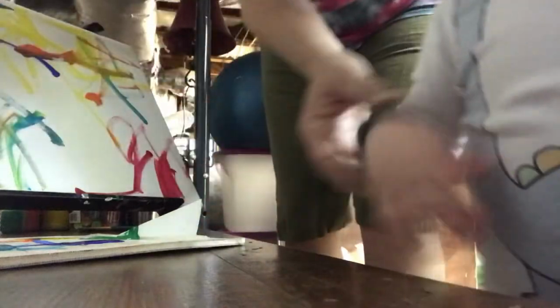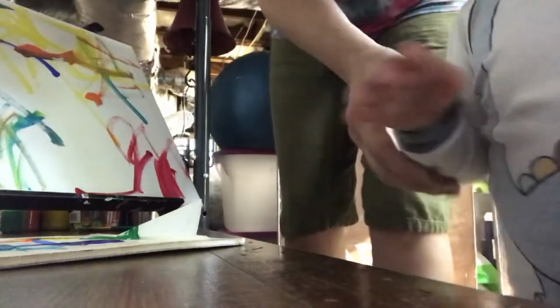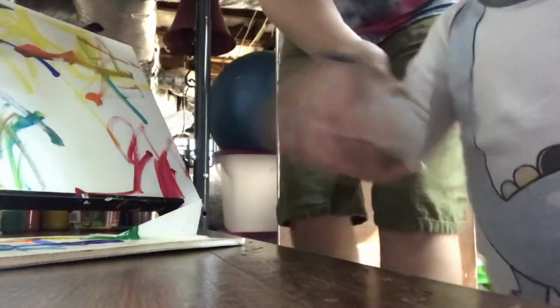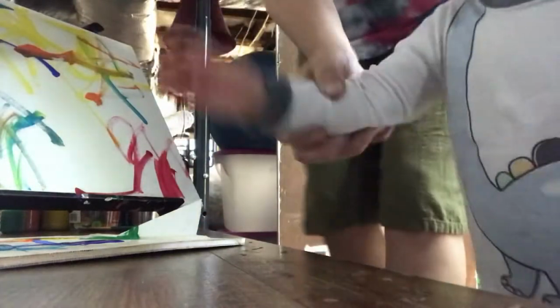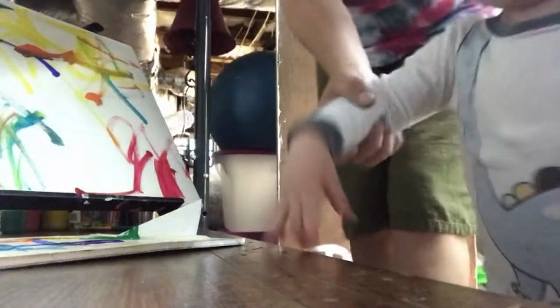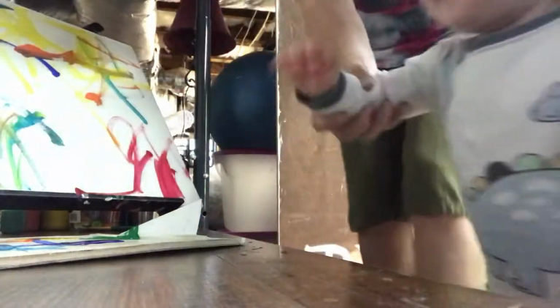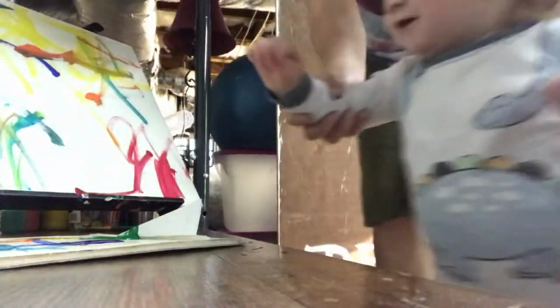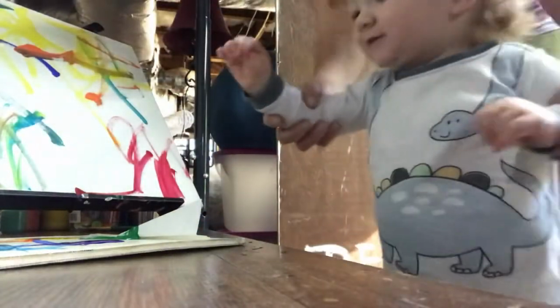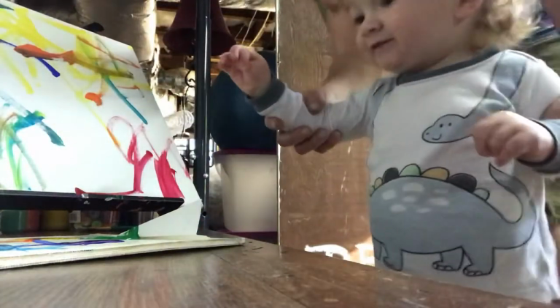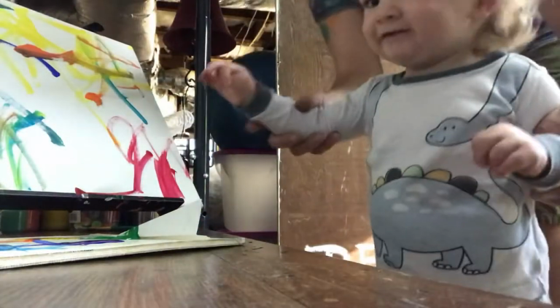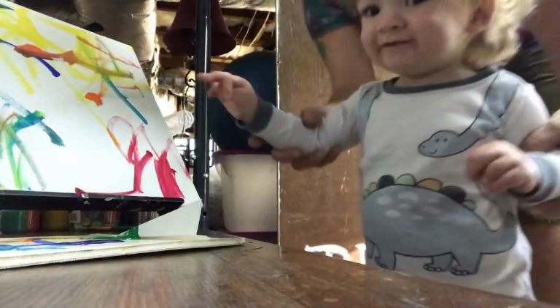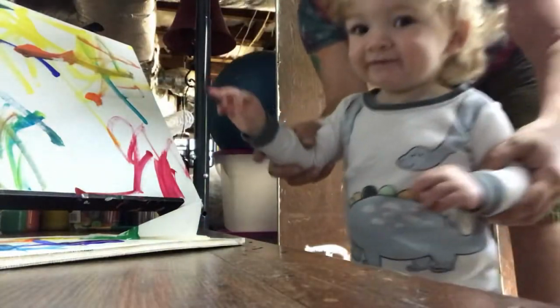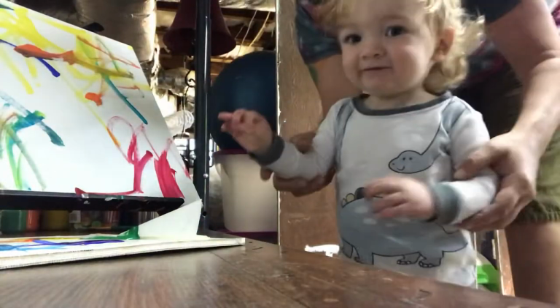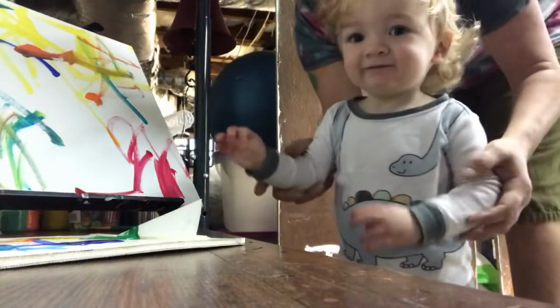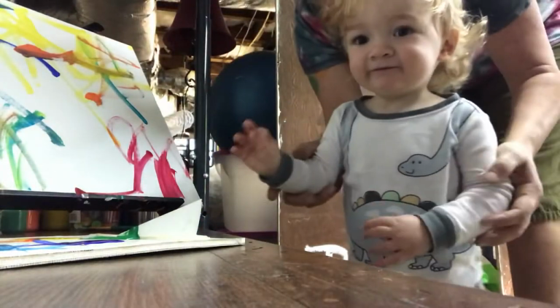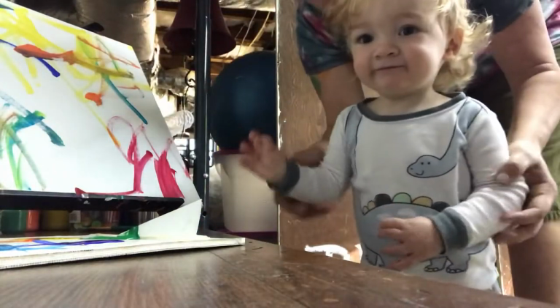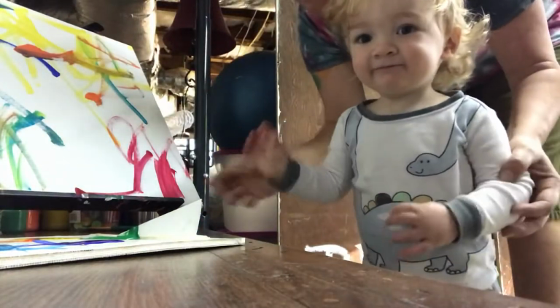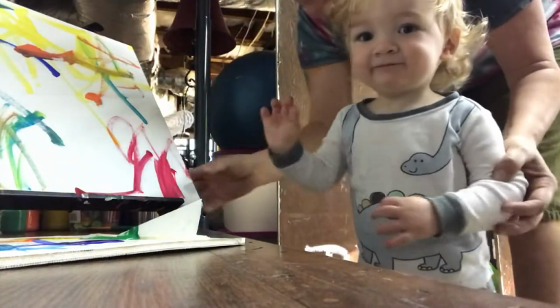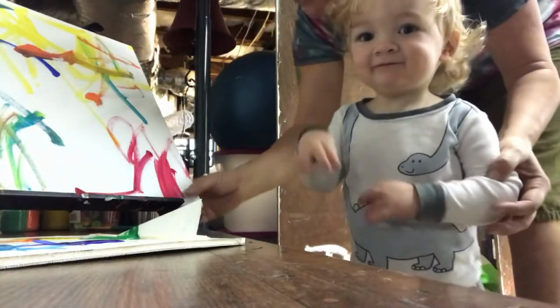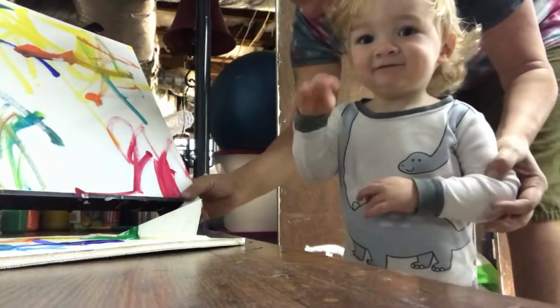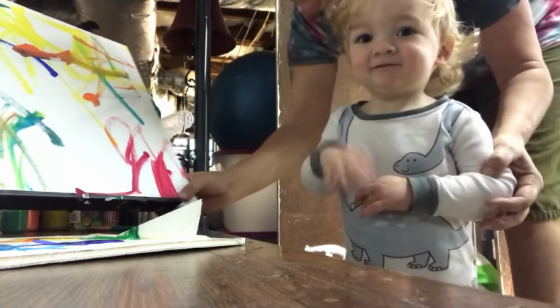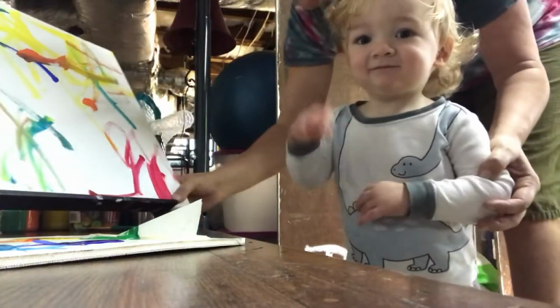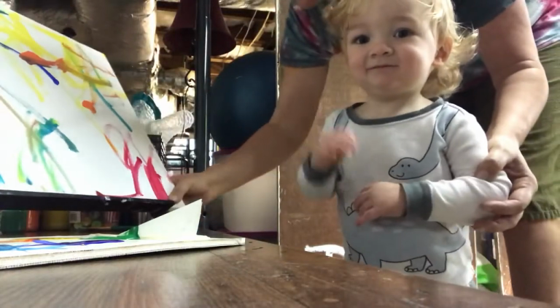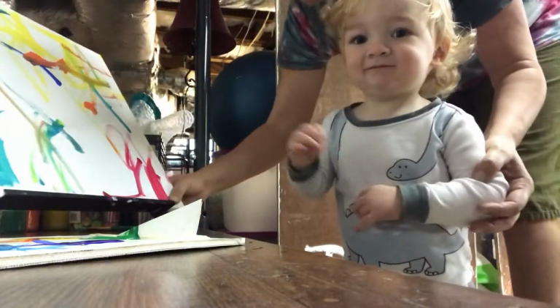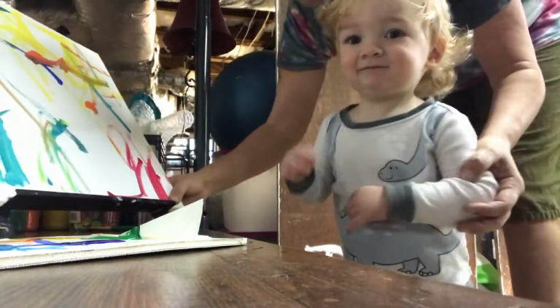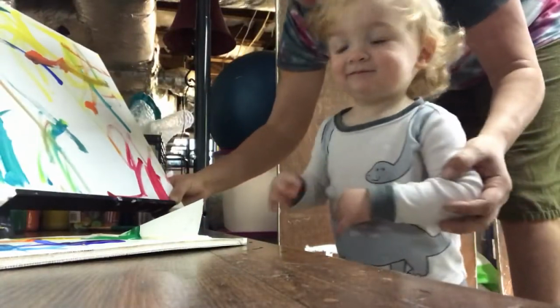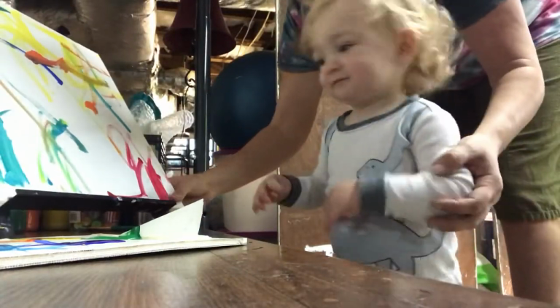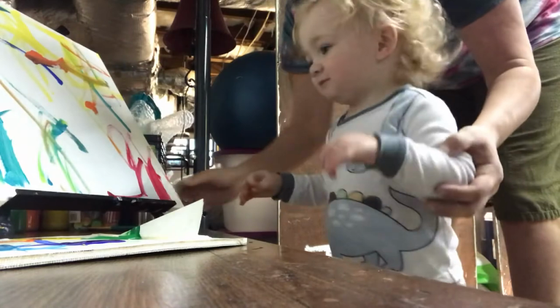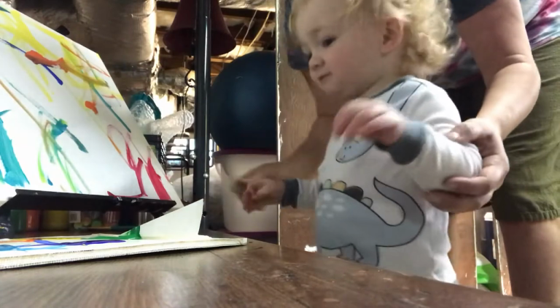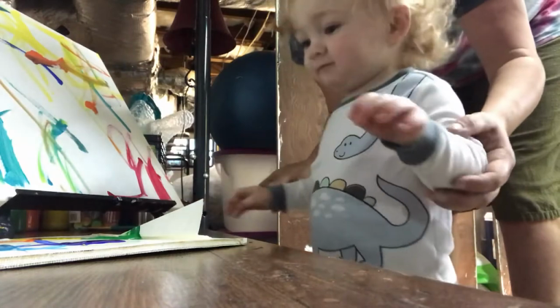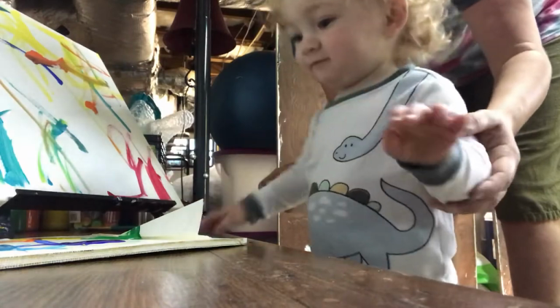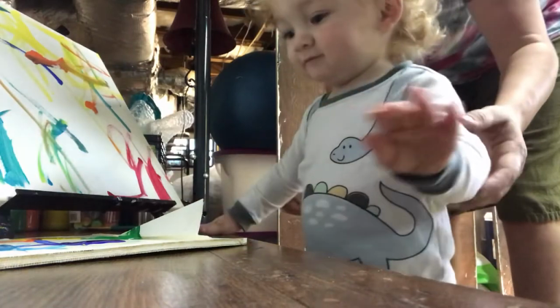Say hey everybody. We're gonna be painting some more today.